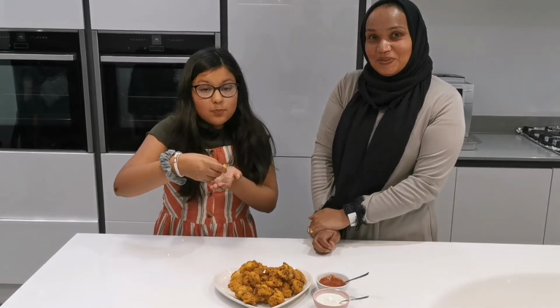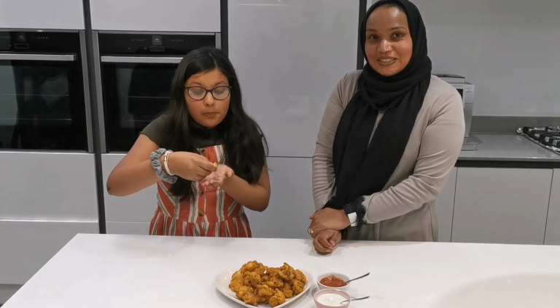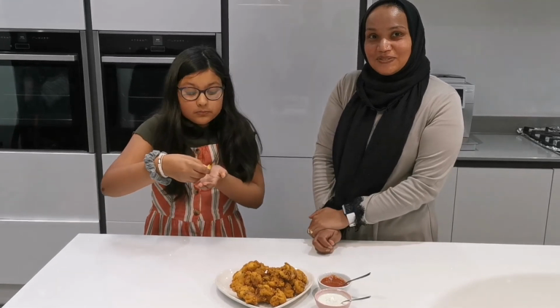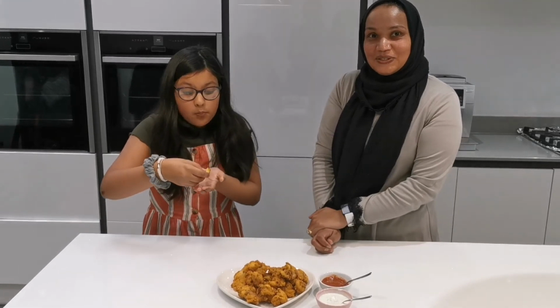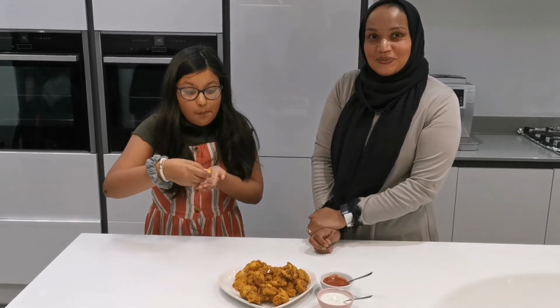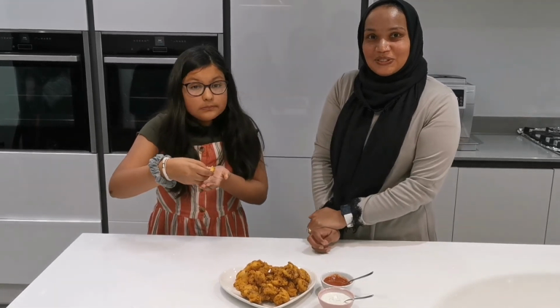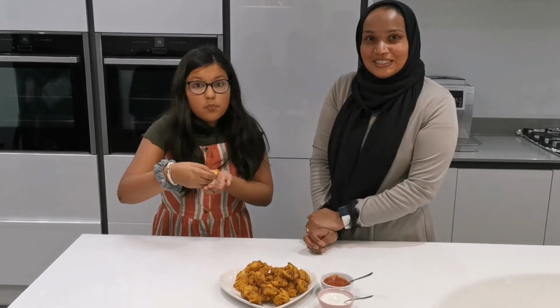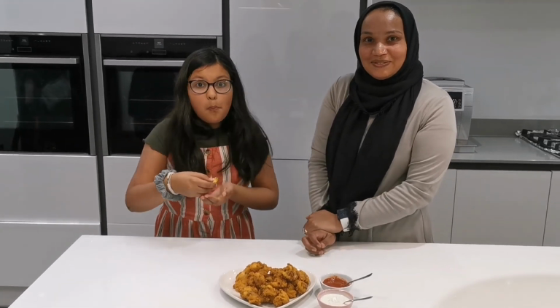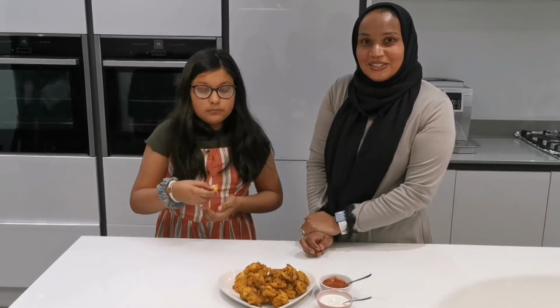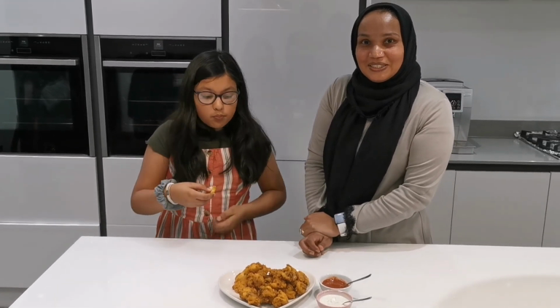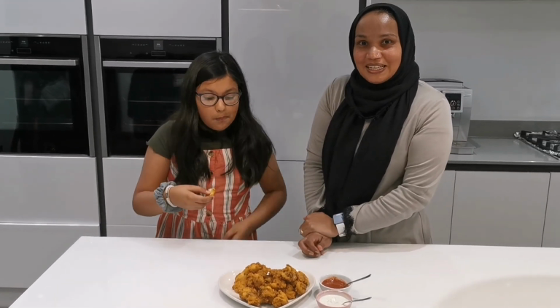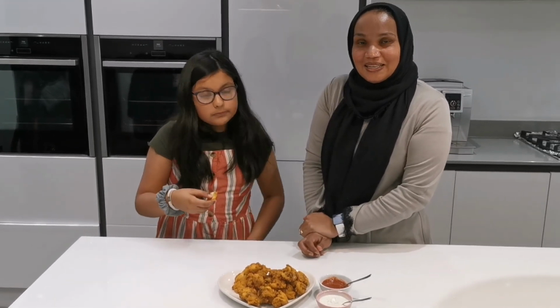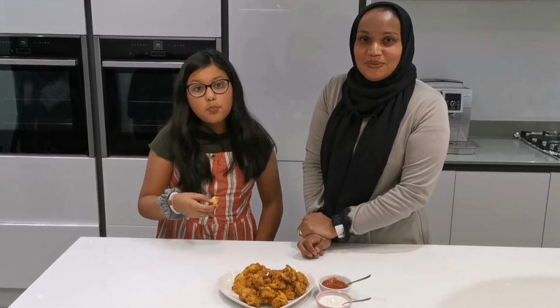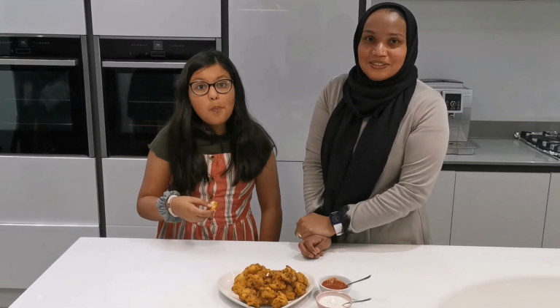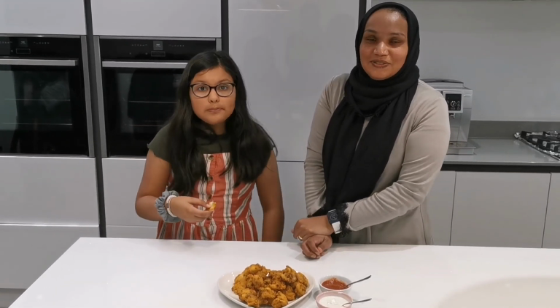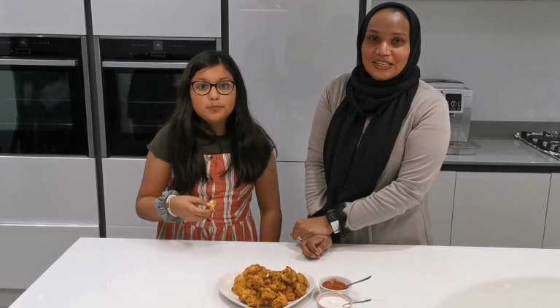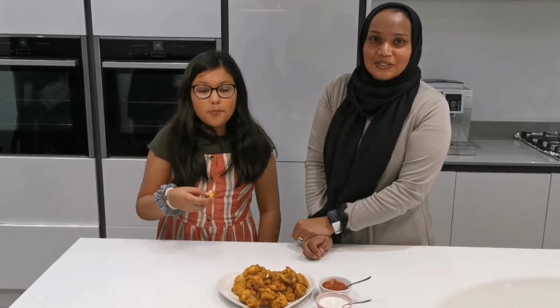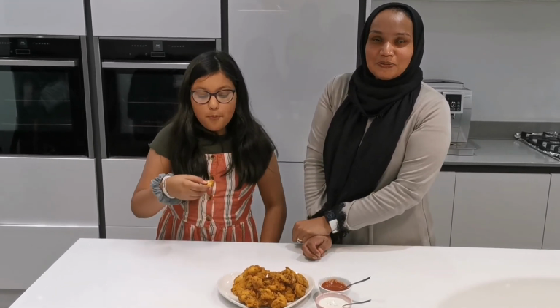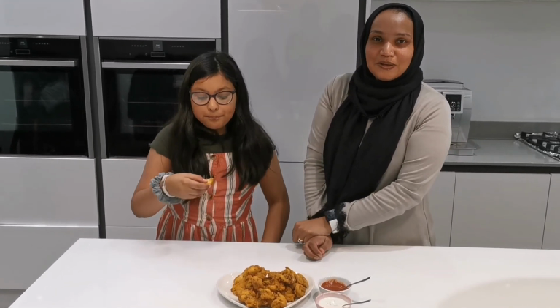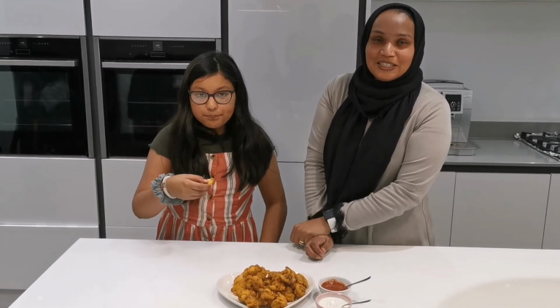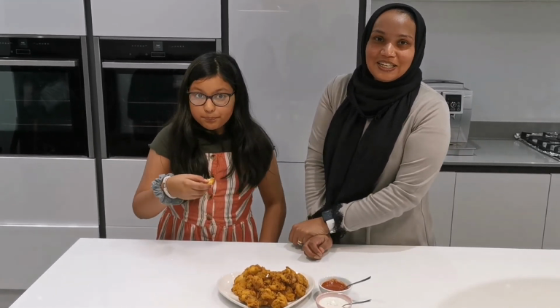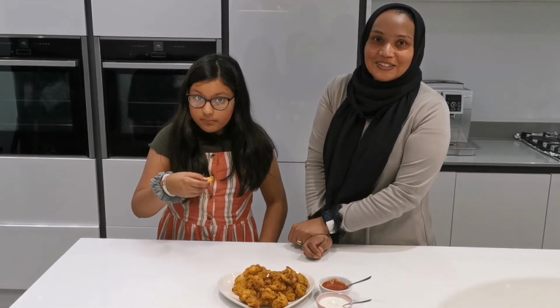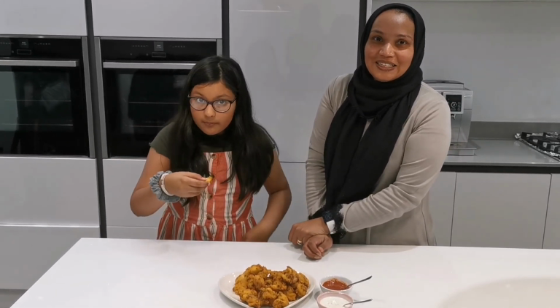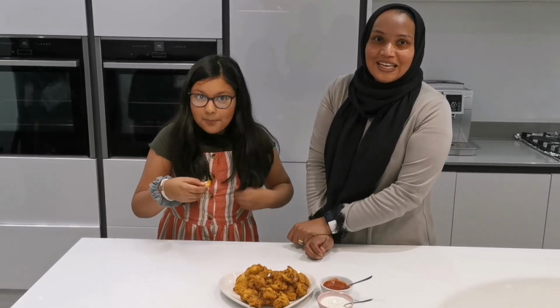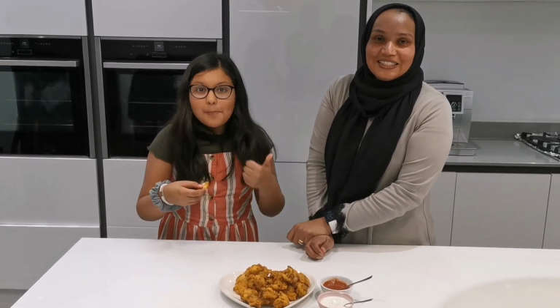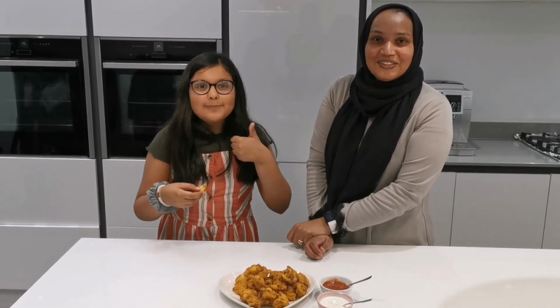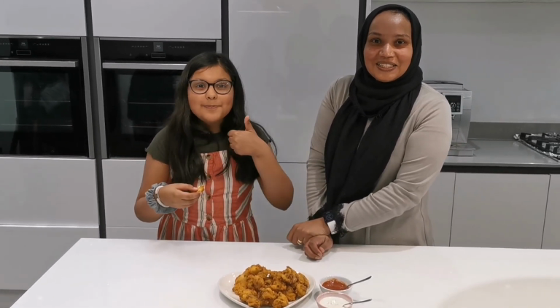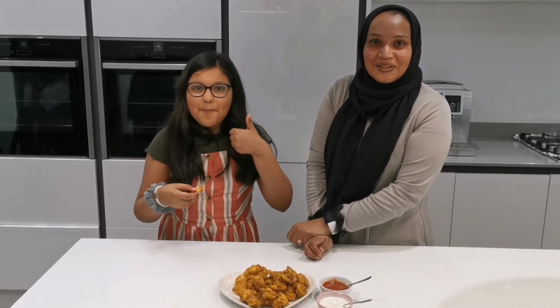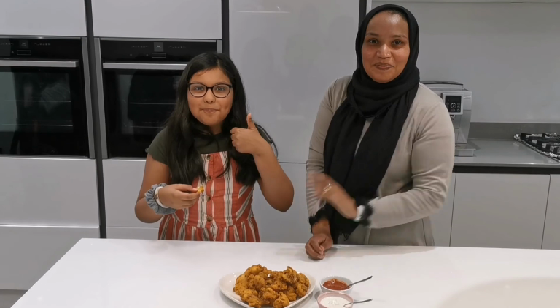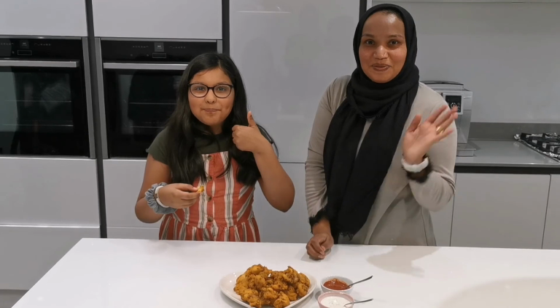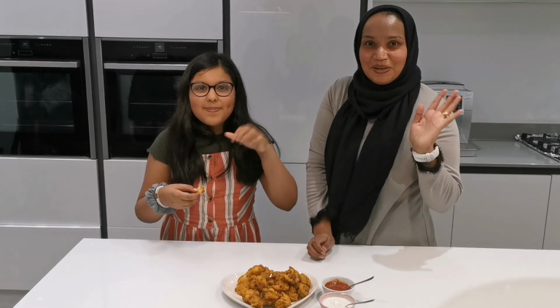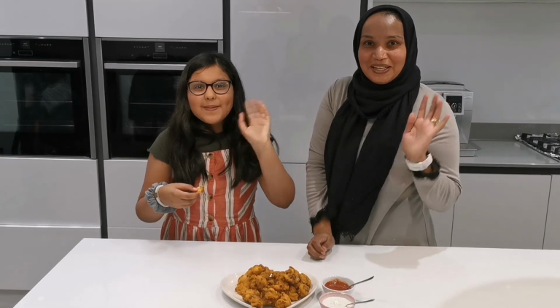I hope you guys have enjoyed watching this video today. Please don't forget to subscribe to the channel and see you next time. Bye!